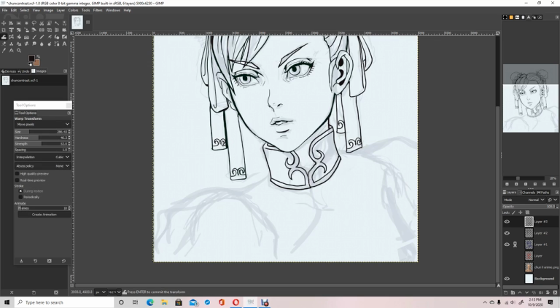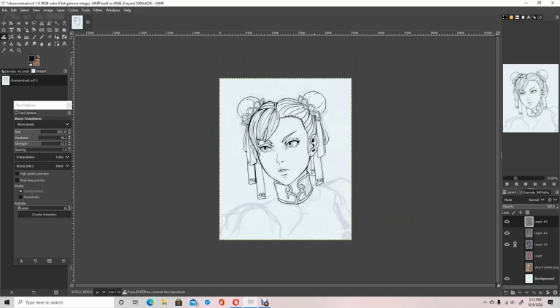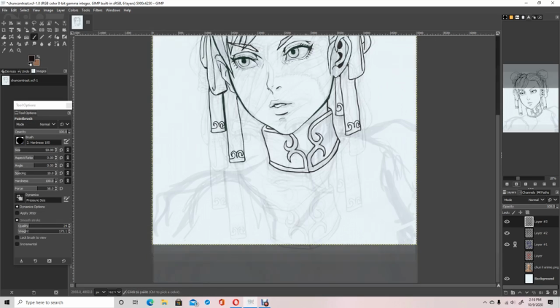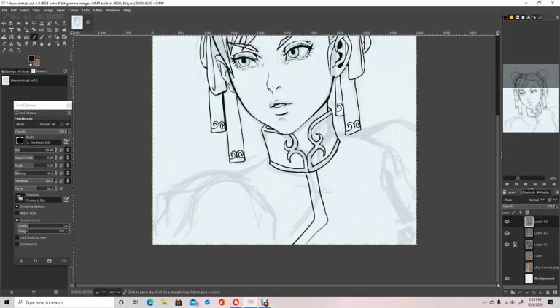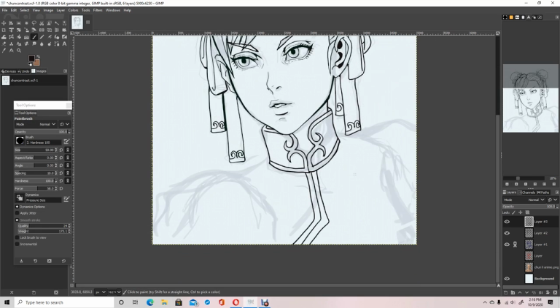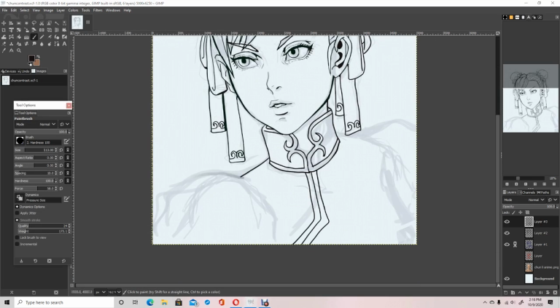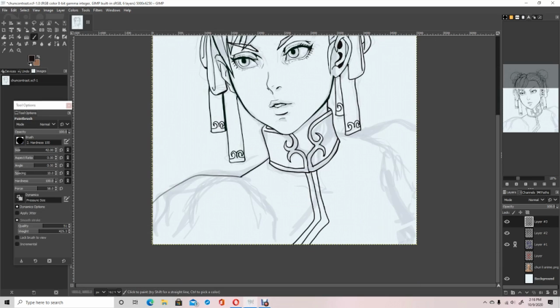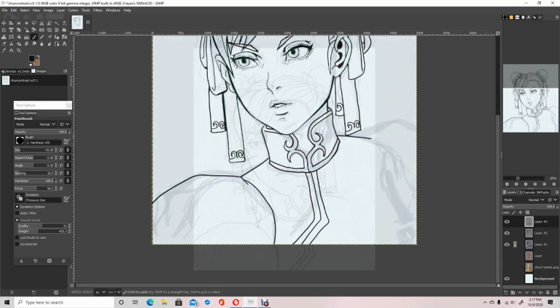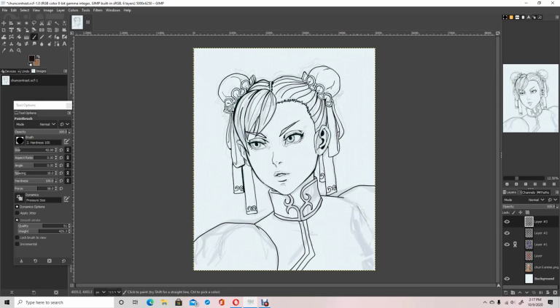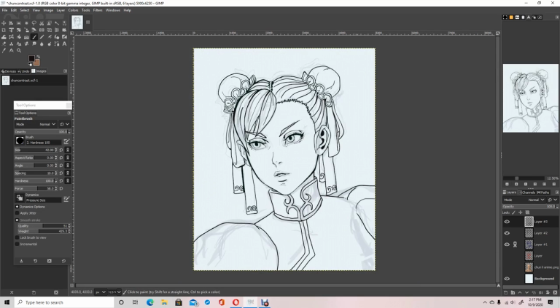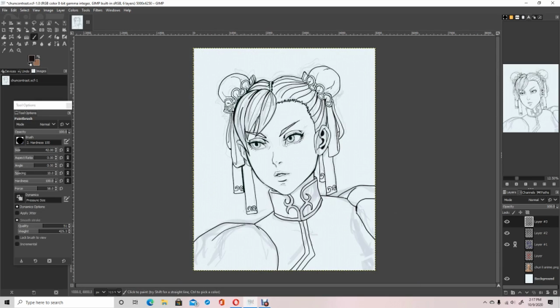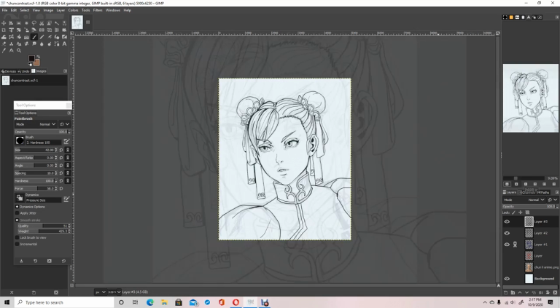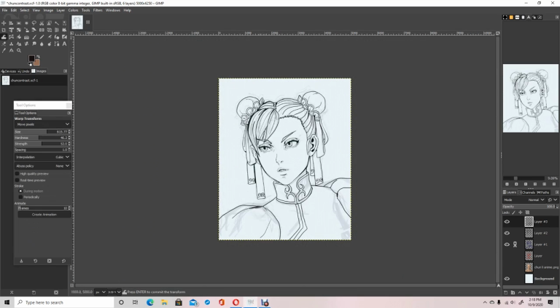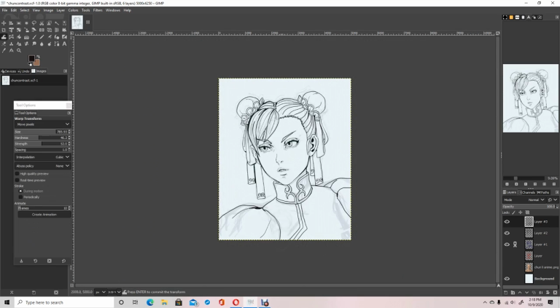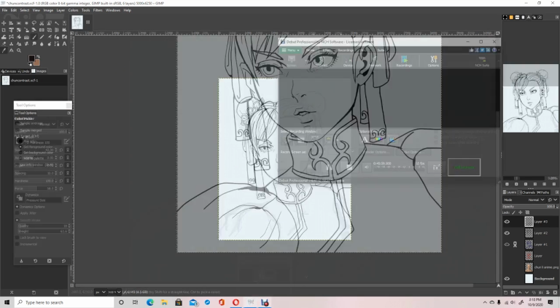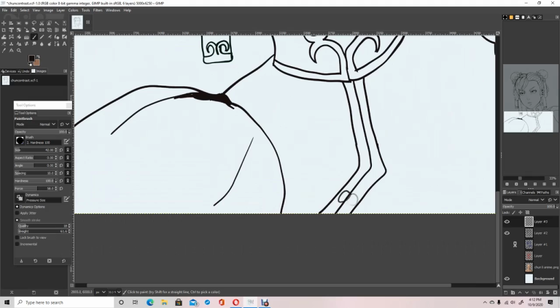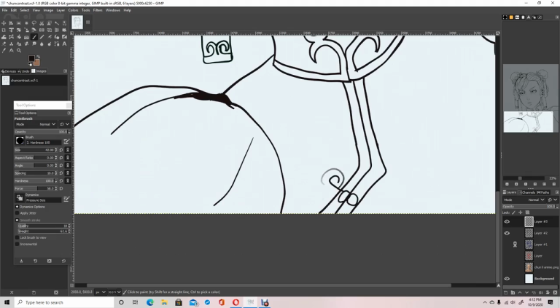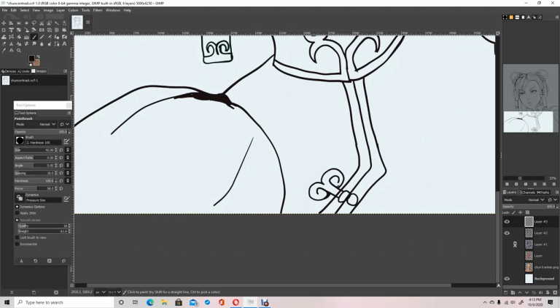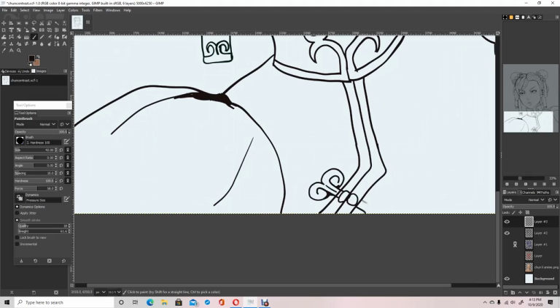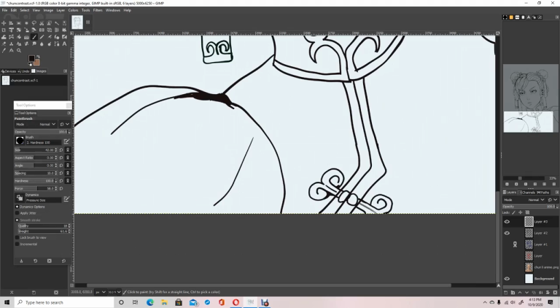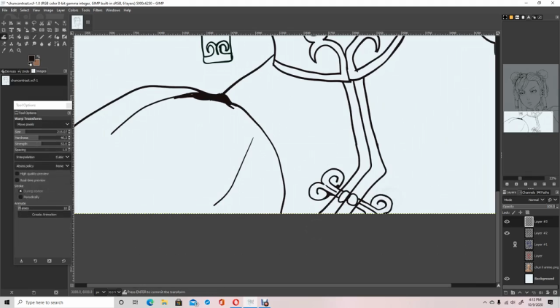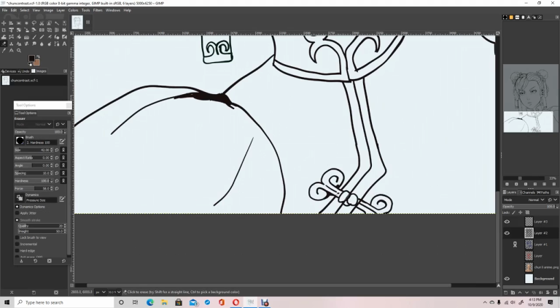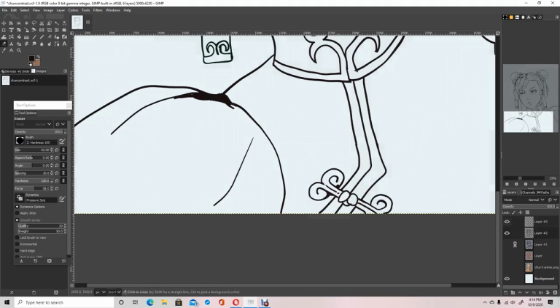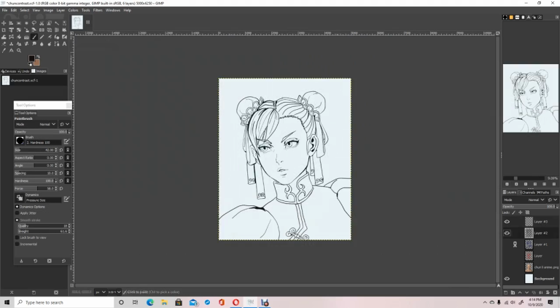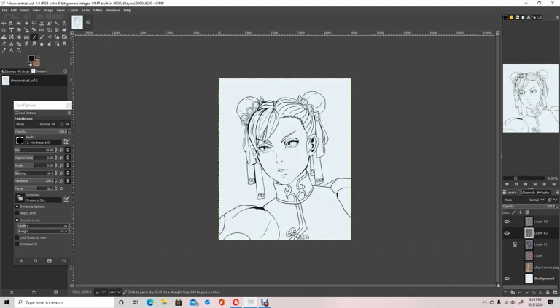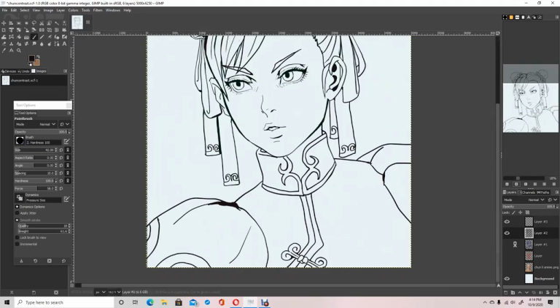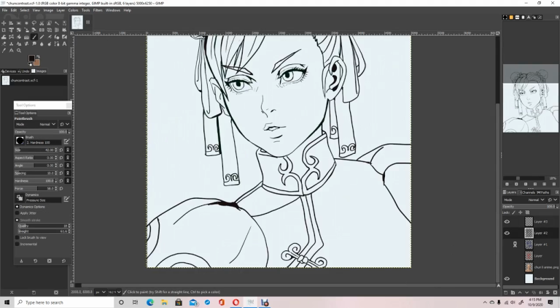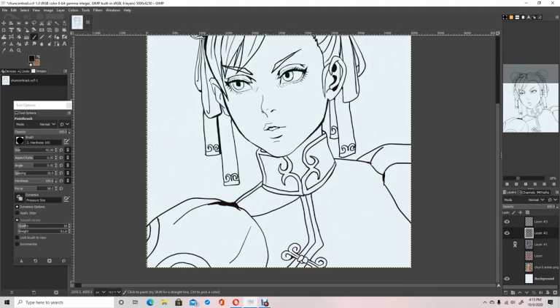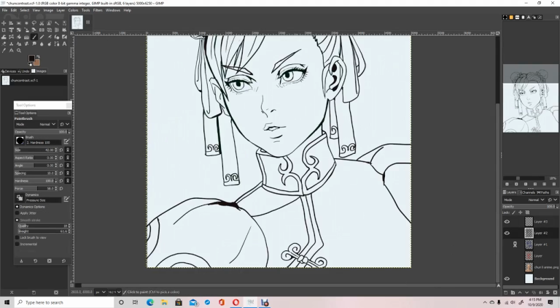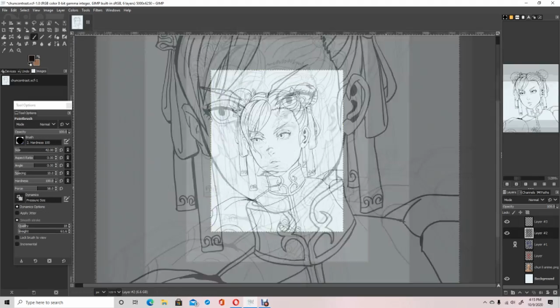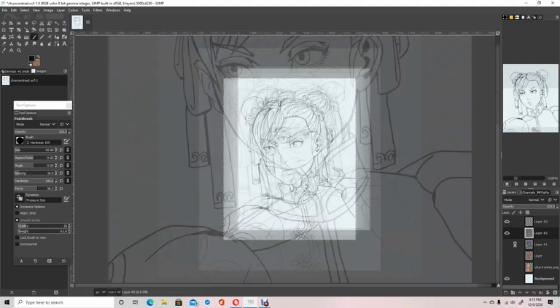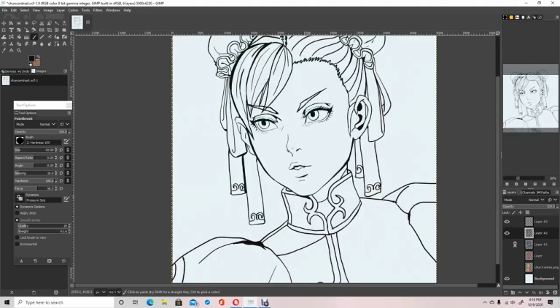I remember having a really hard time trying to draw the Afro Samurai style as a kid because I didn't have an understanding of lighting.